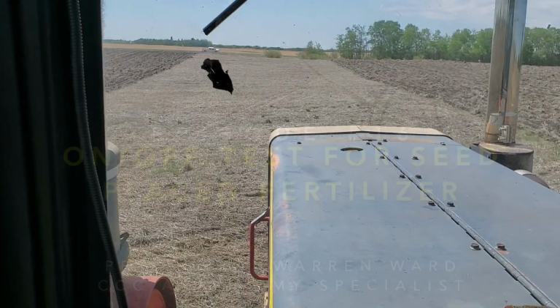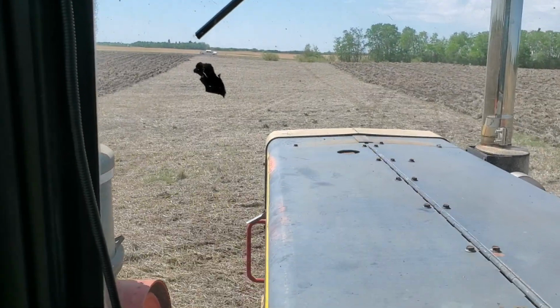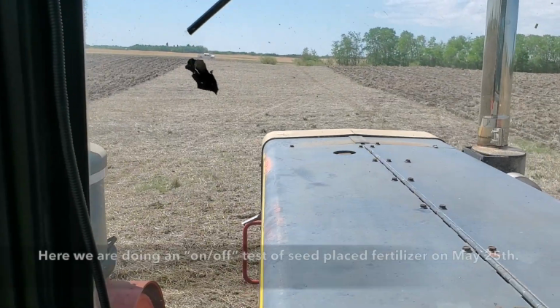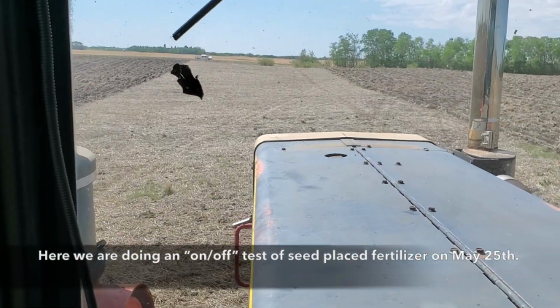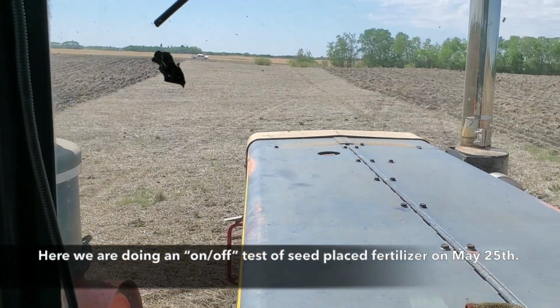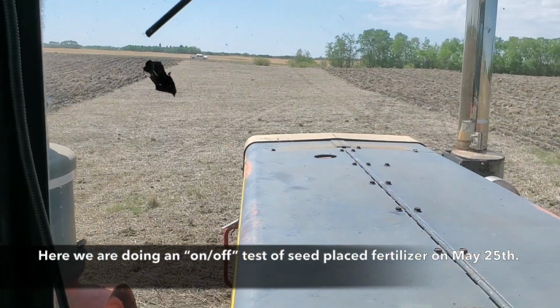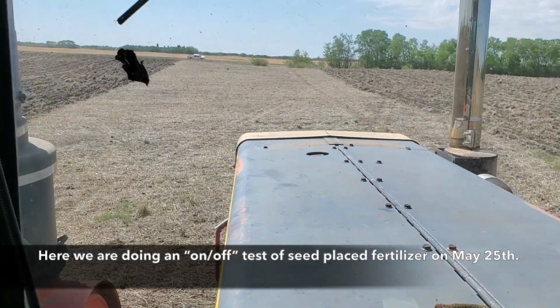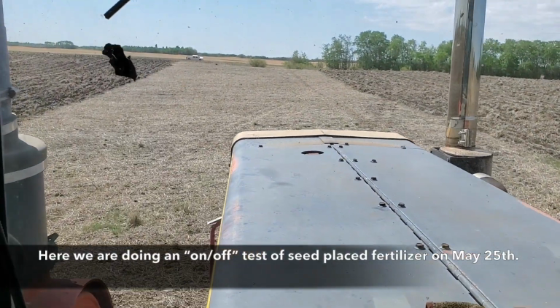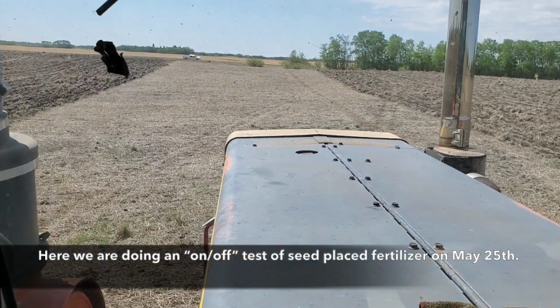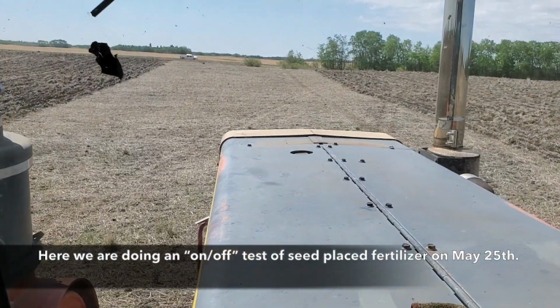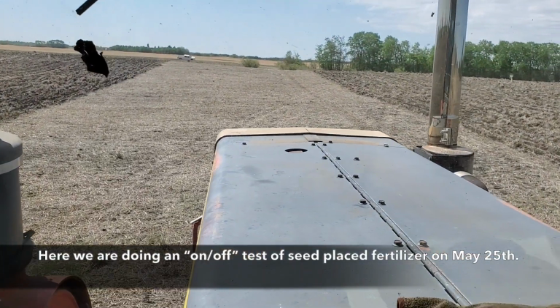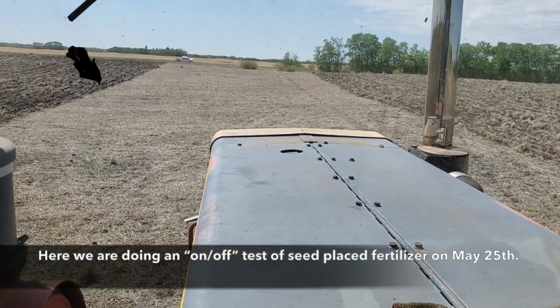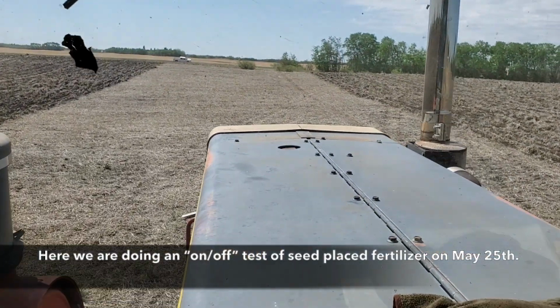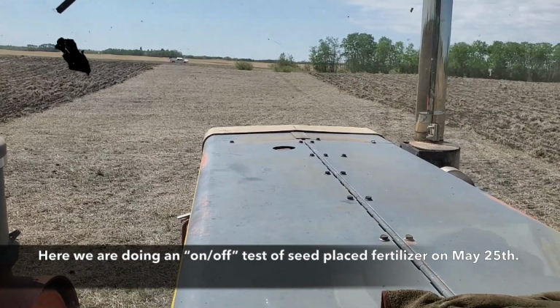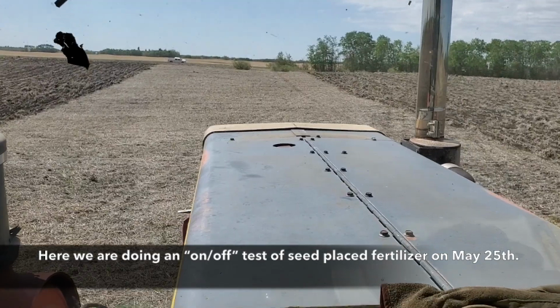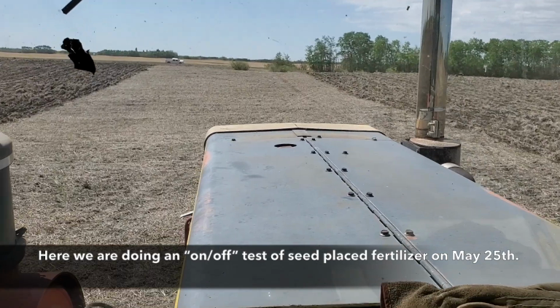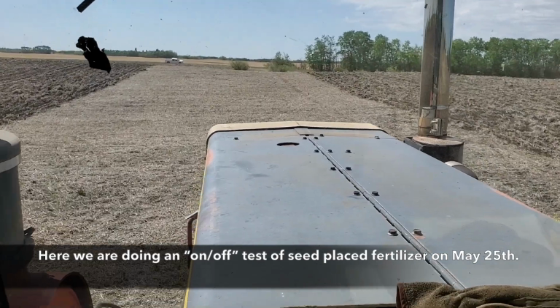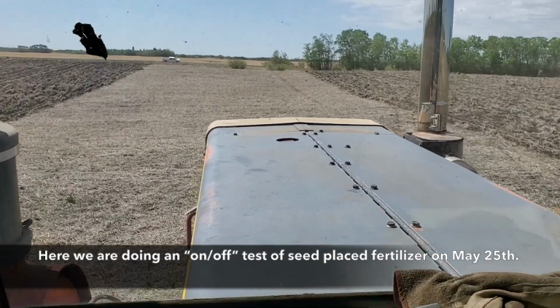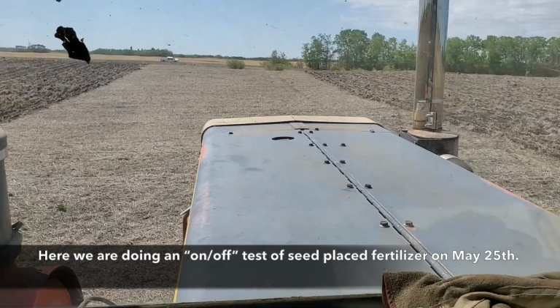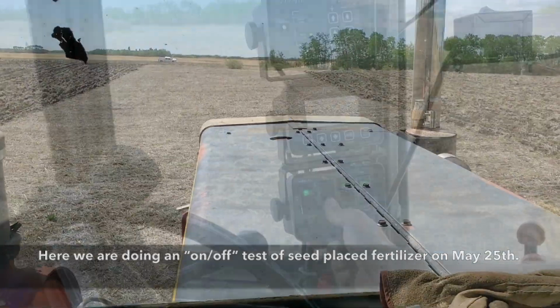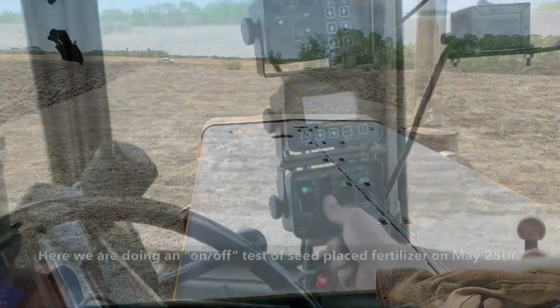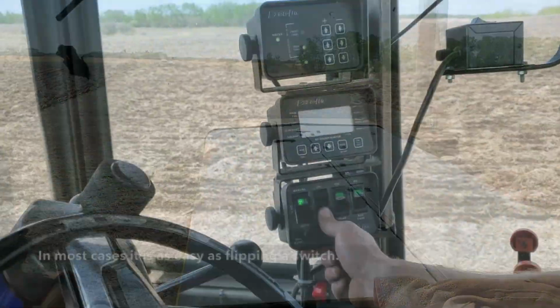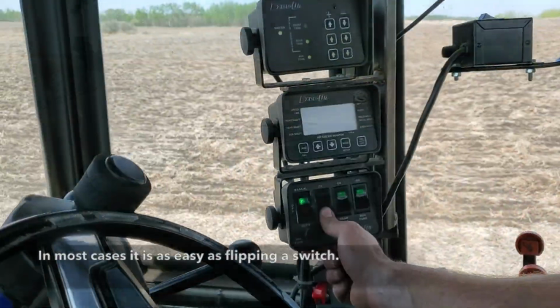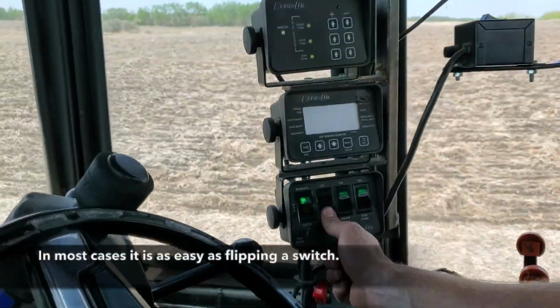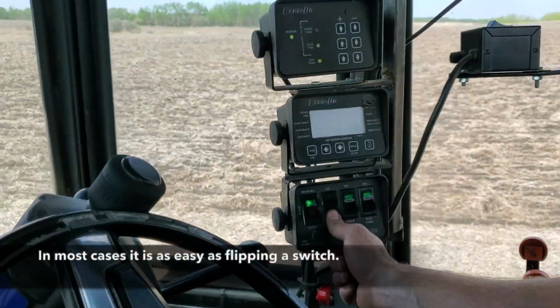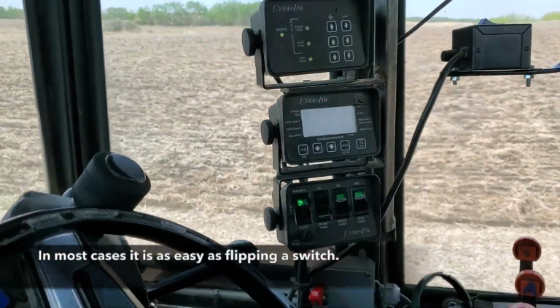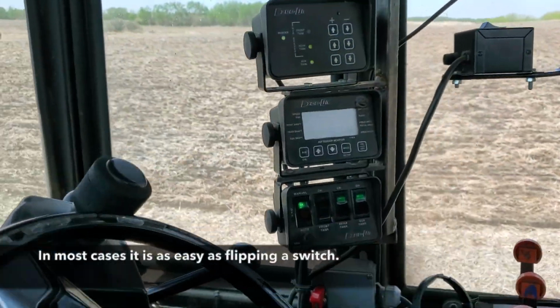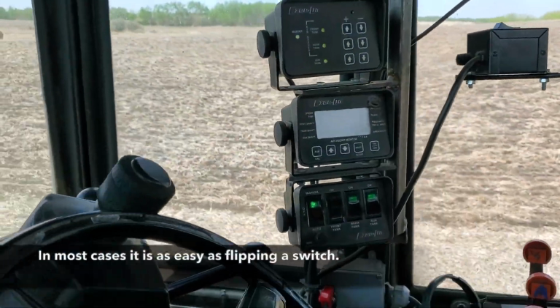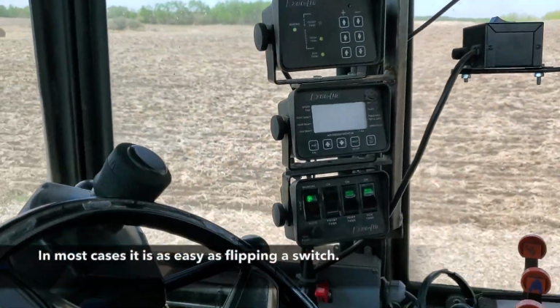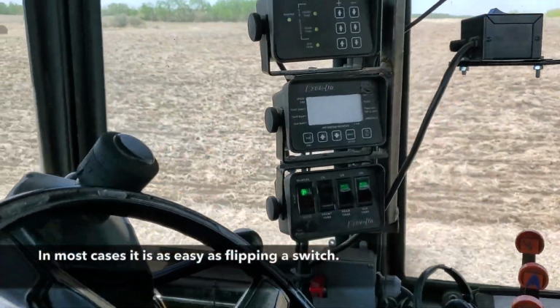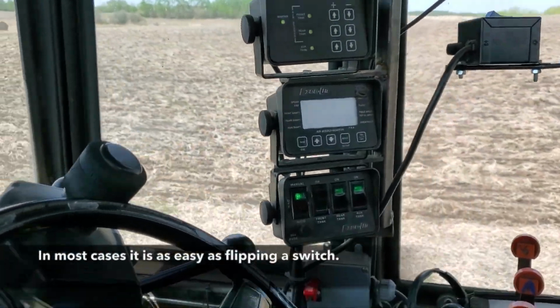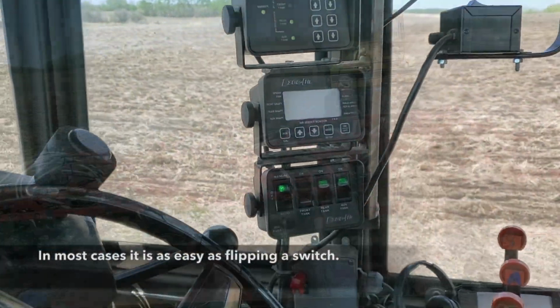Here we are doing an on-off test of seed placed fertilizer on May 25th. In most cases it's as easy as just flipping a switch.